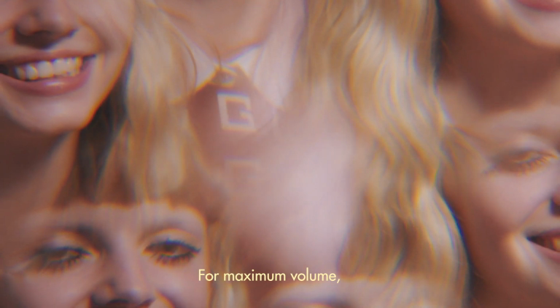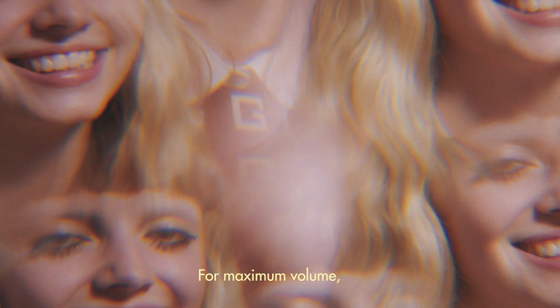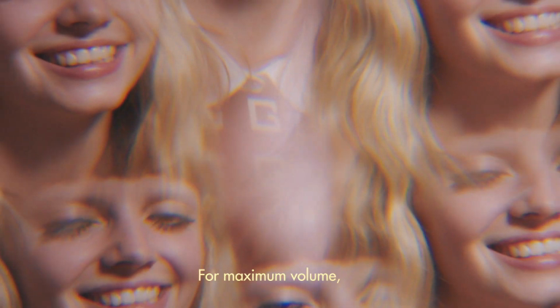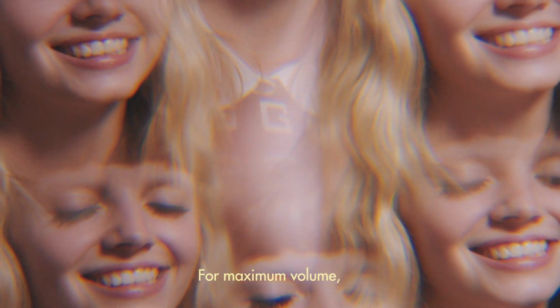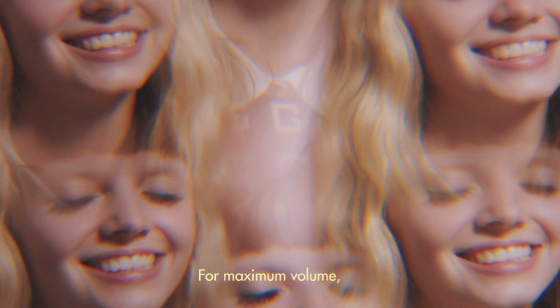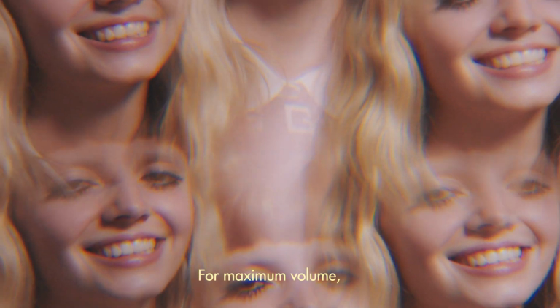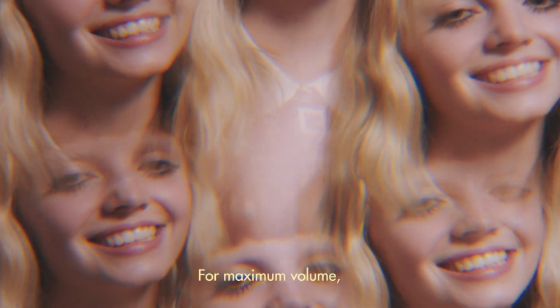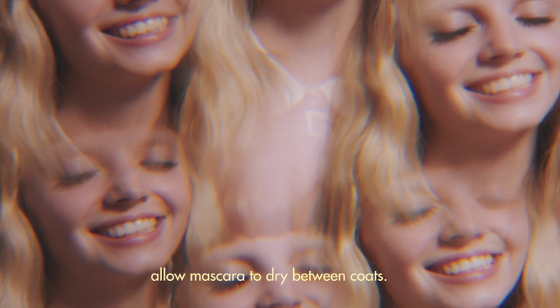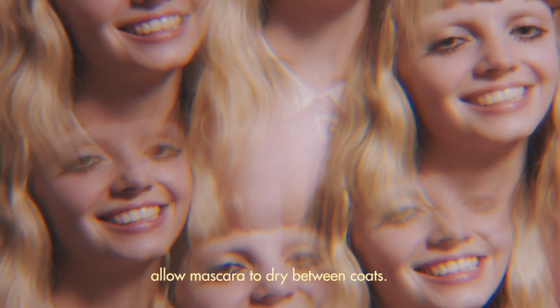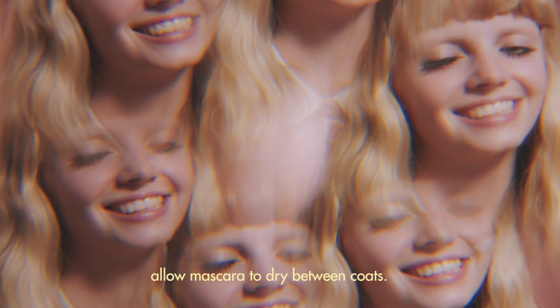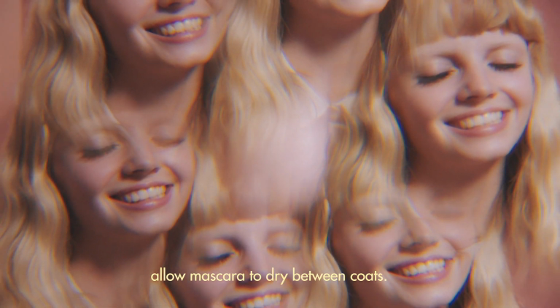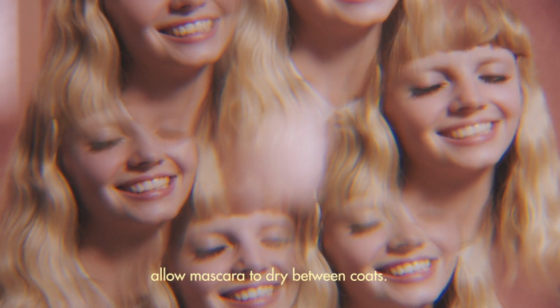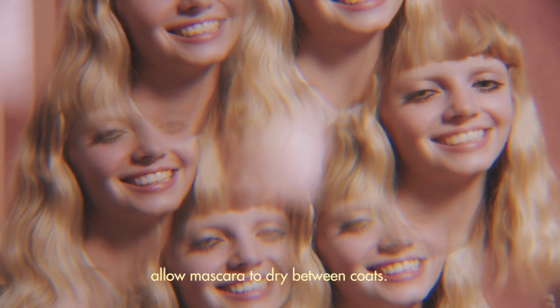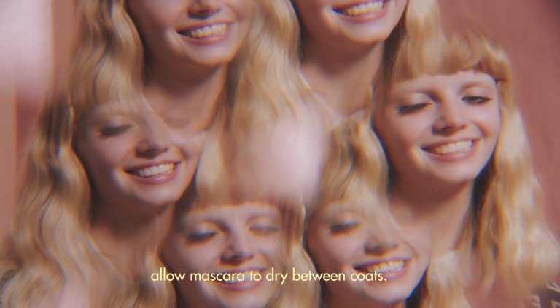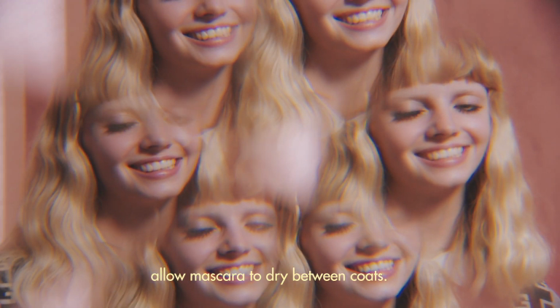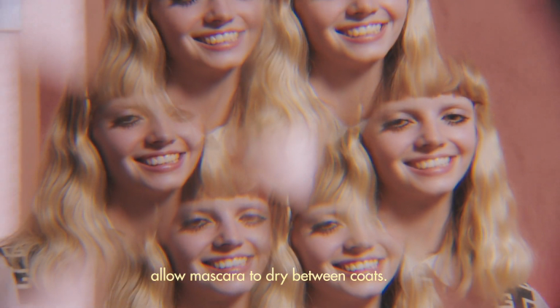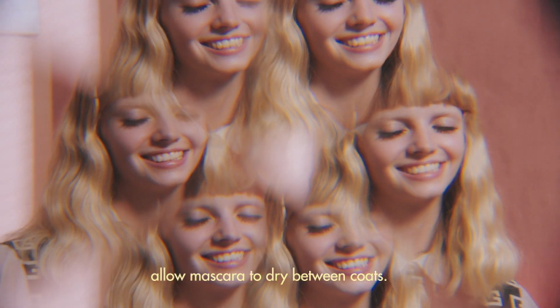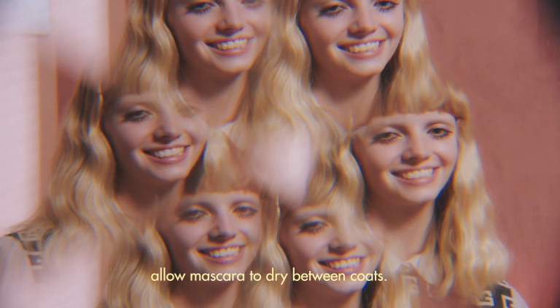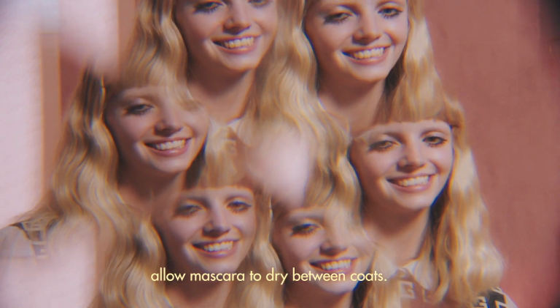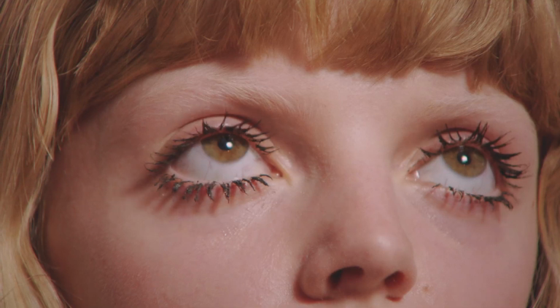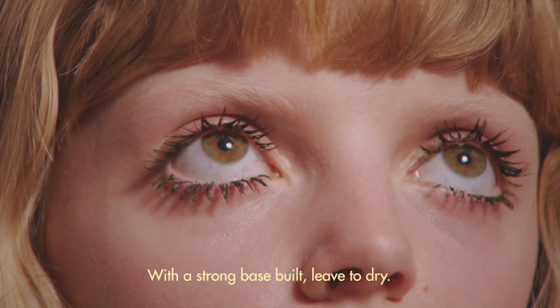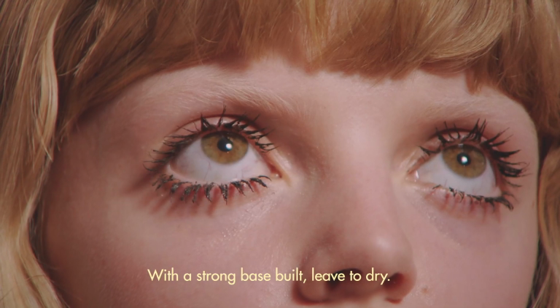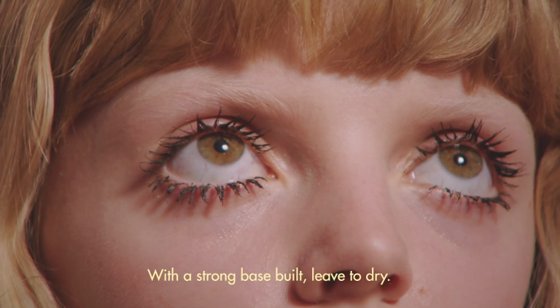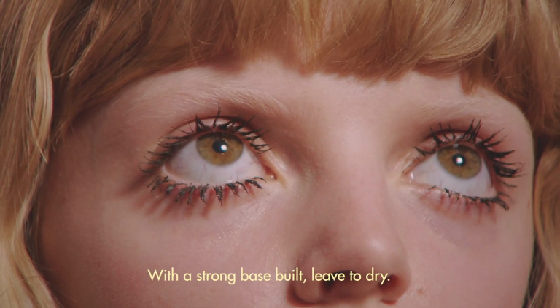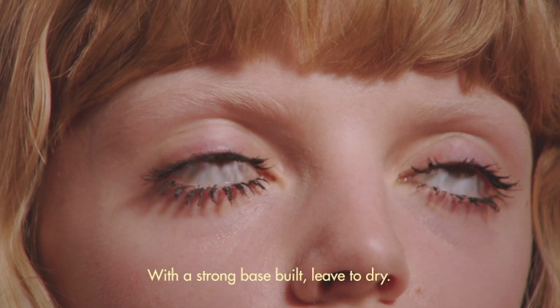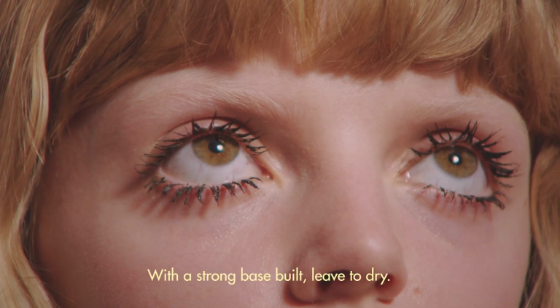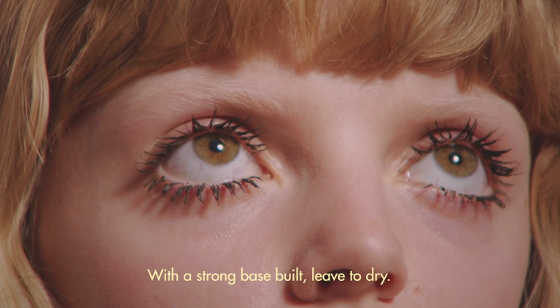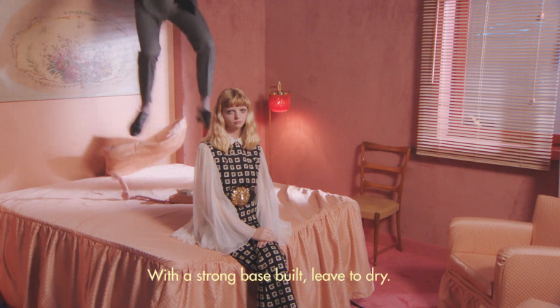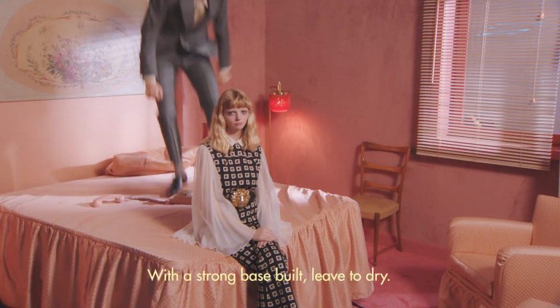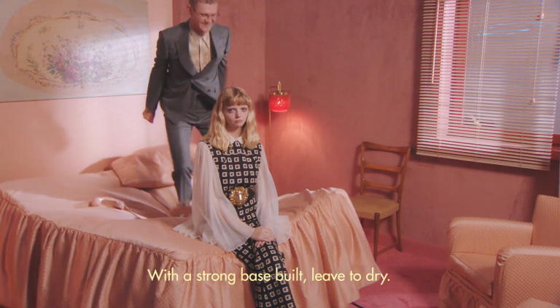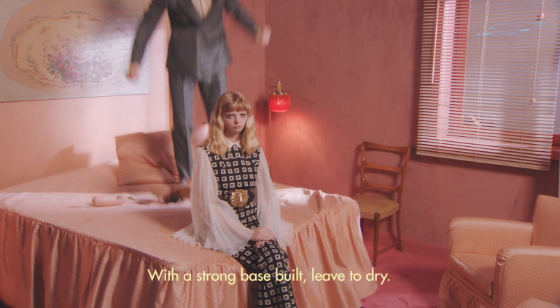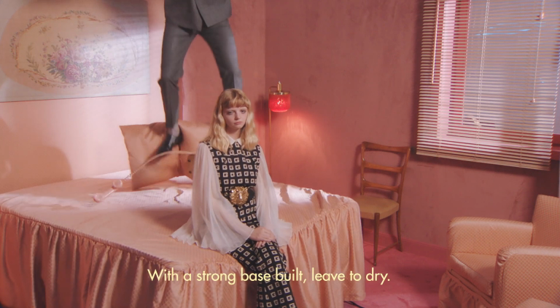For maximum volume, allow mascara to dry between coats. With a strong base build, leave to dry.